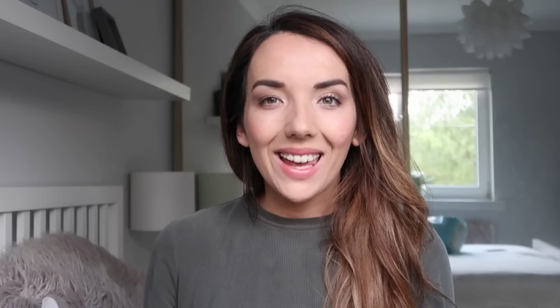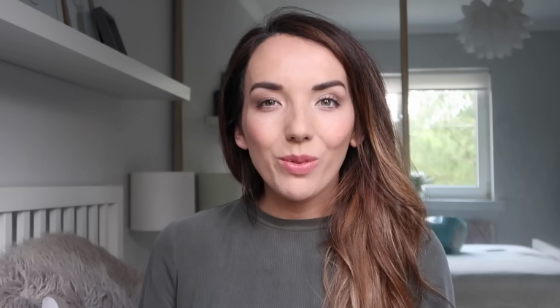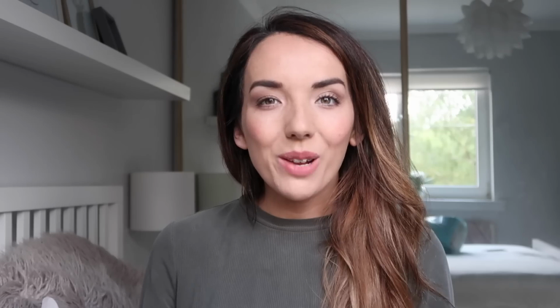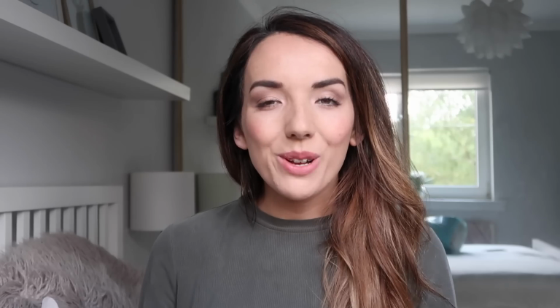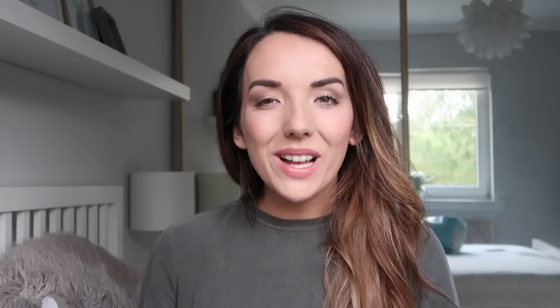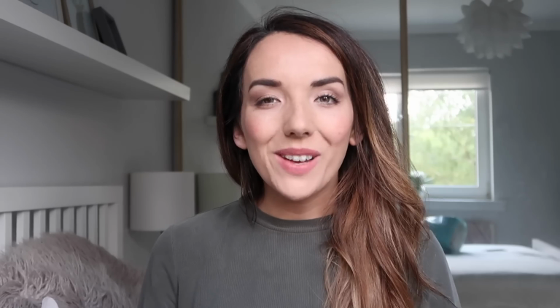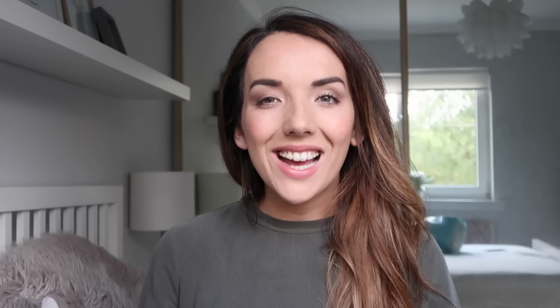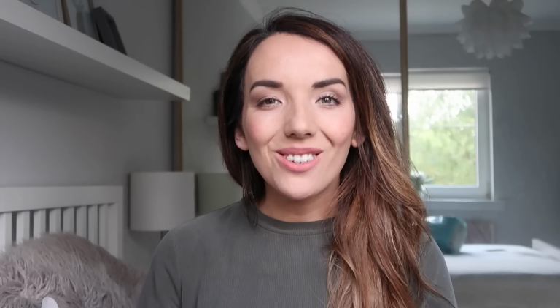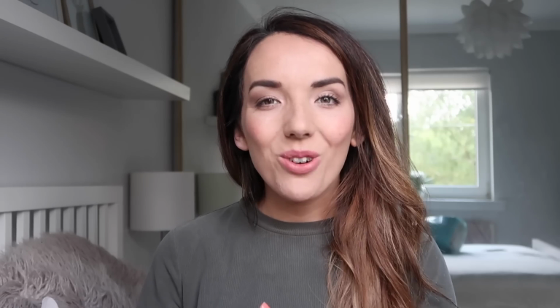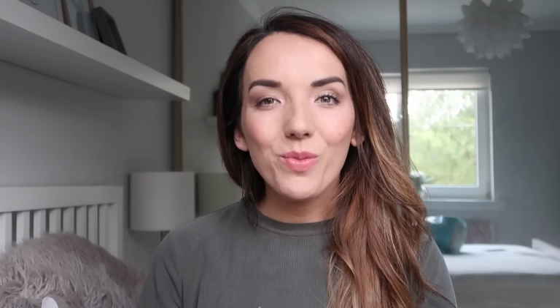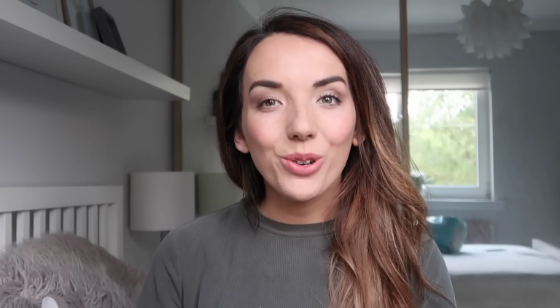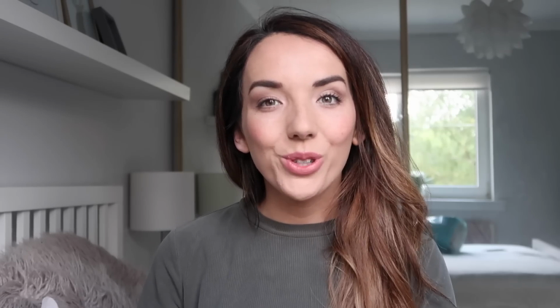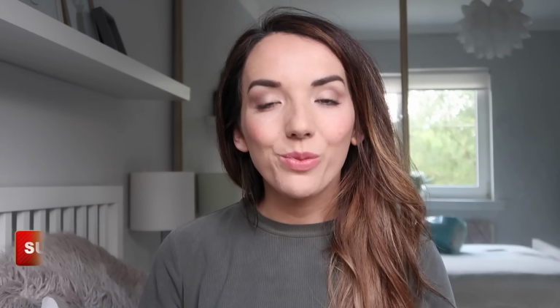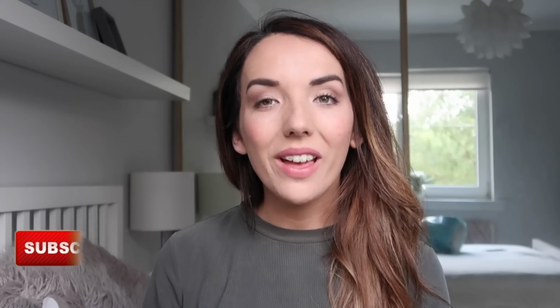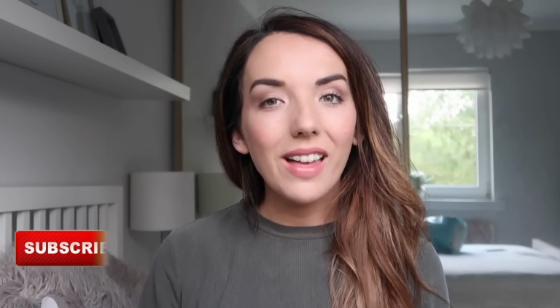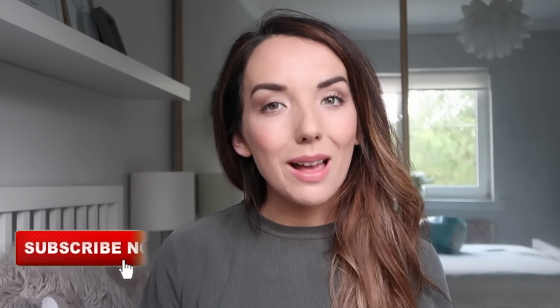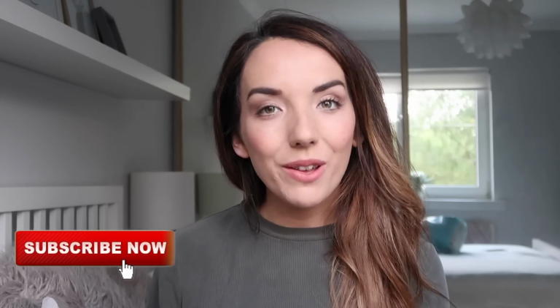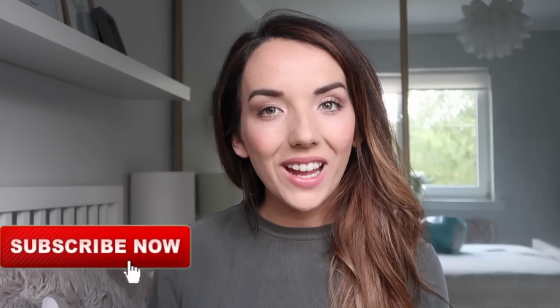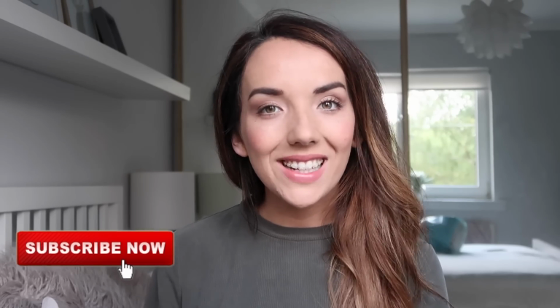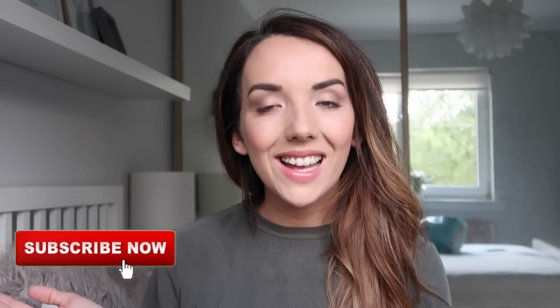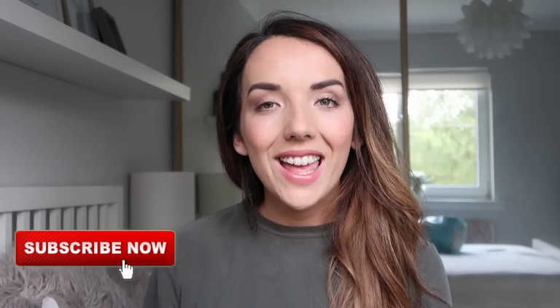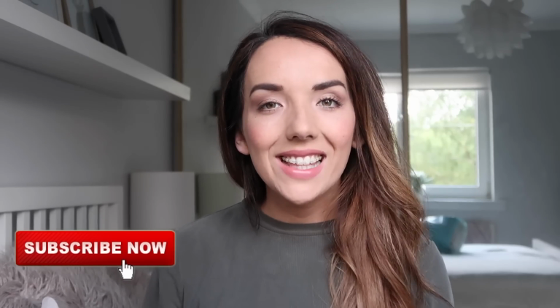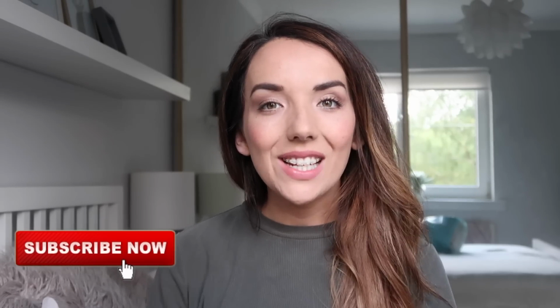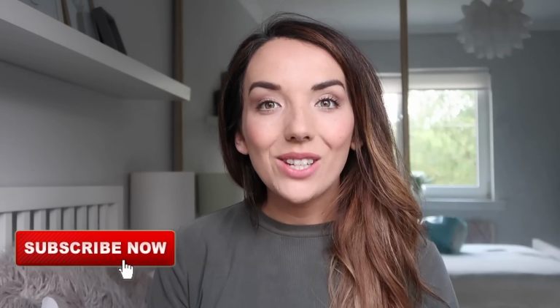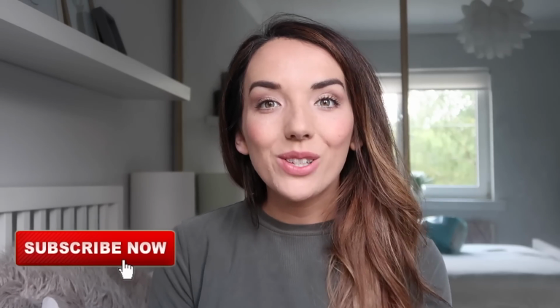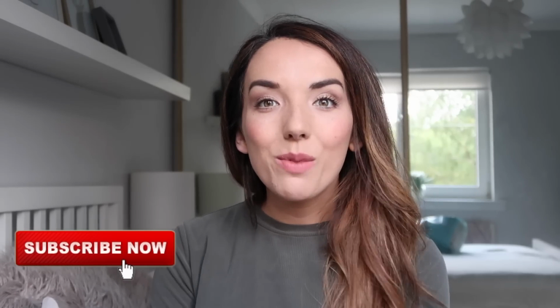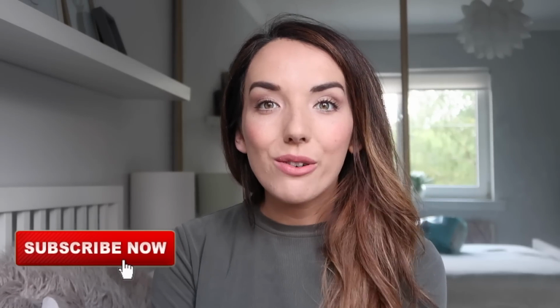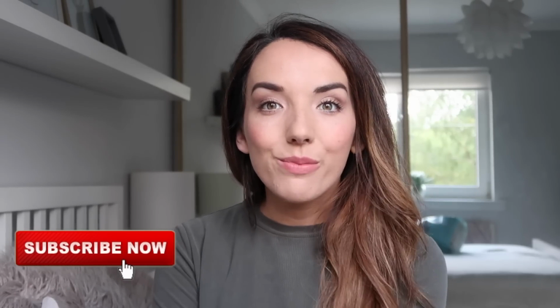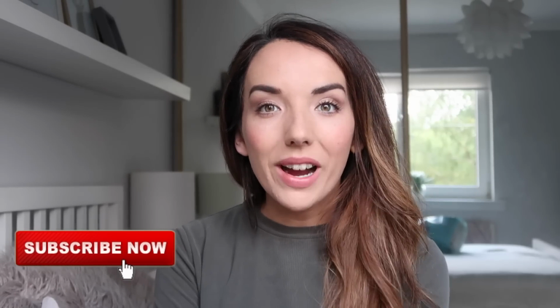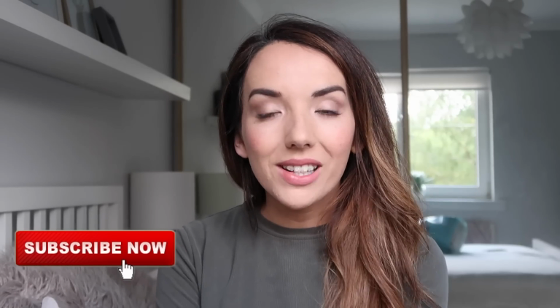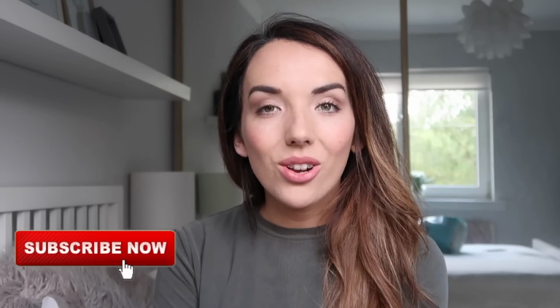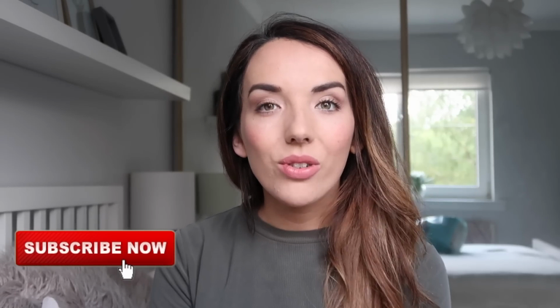Hey everyone, welcome back to my channel. I hope you're all doing well. Happy Friday. Today's video is going to be a home bargains haul.